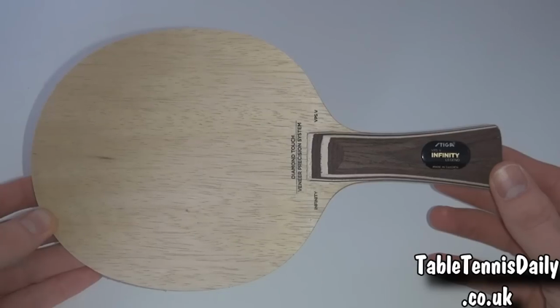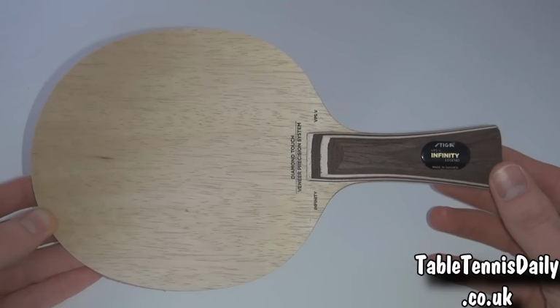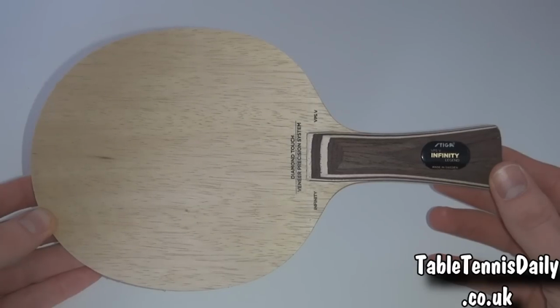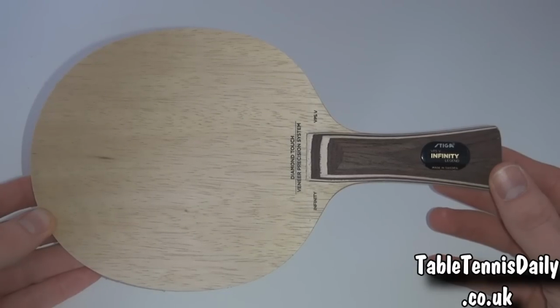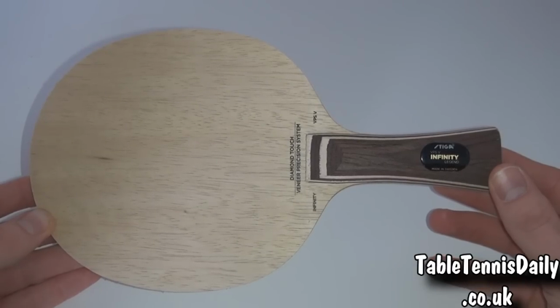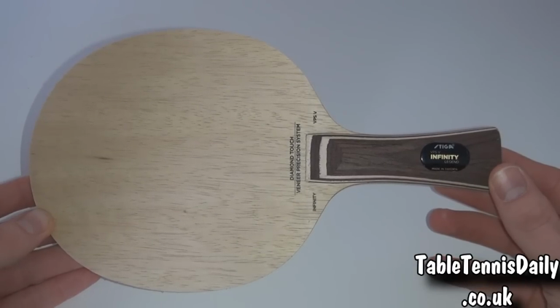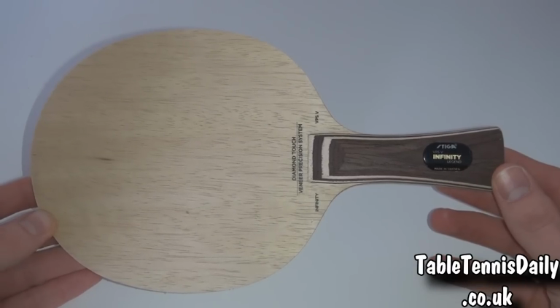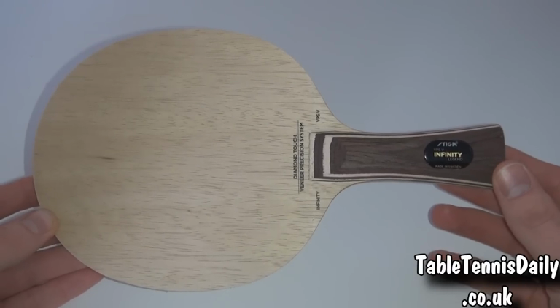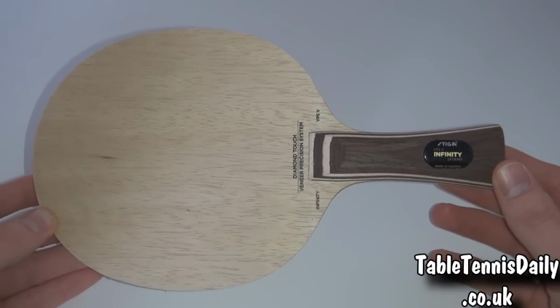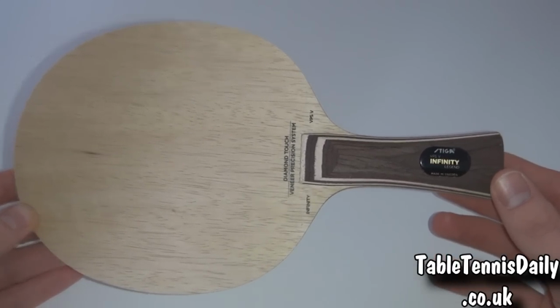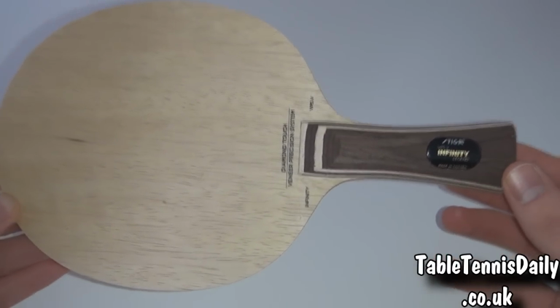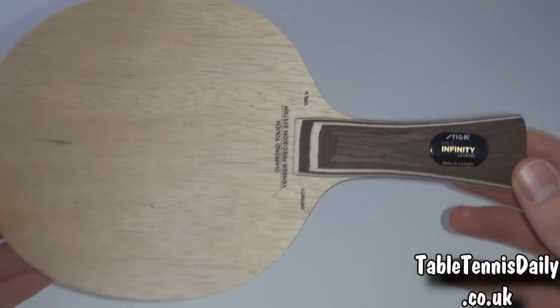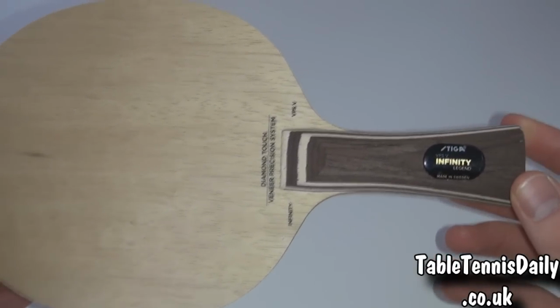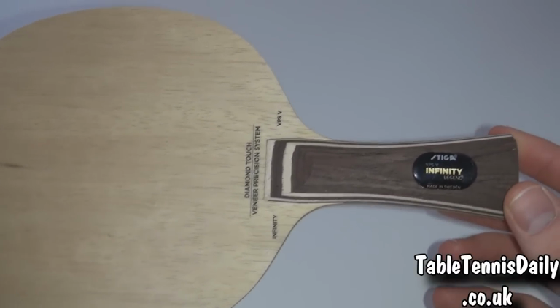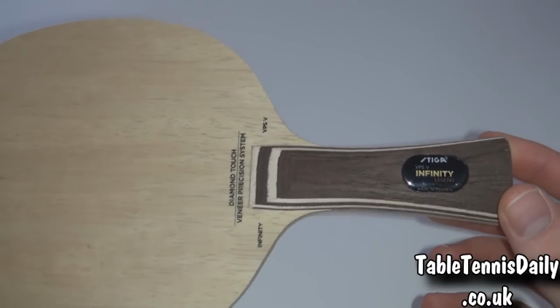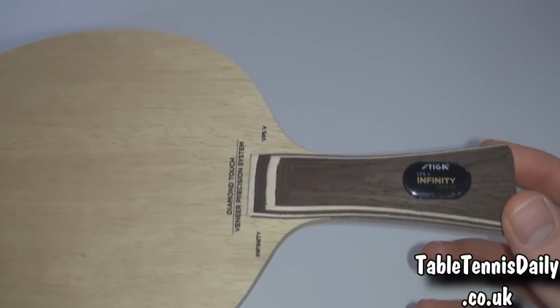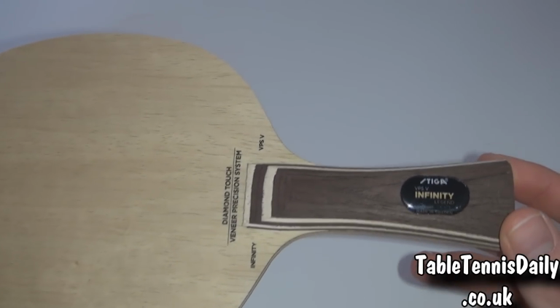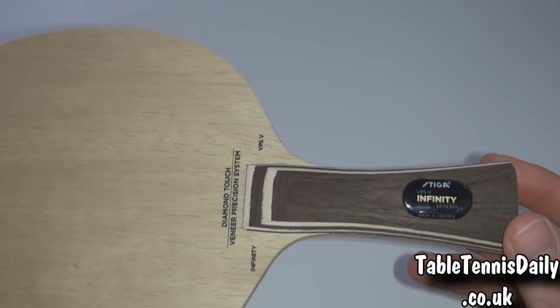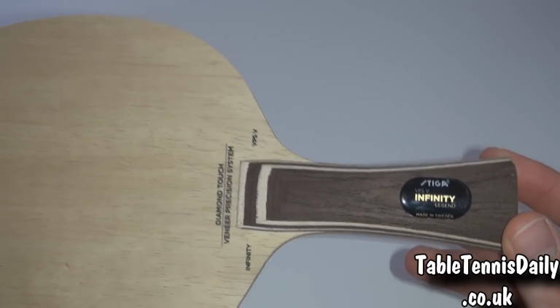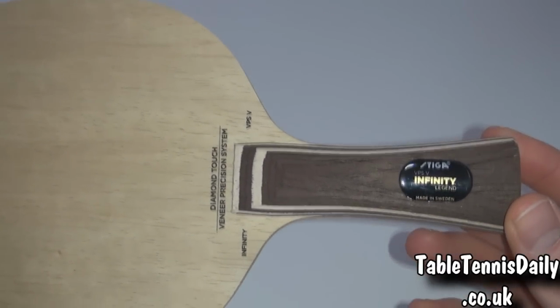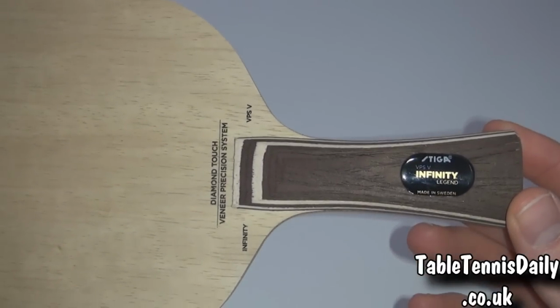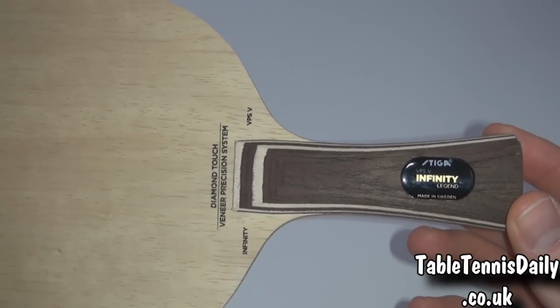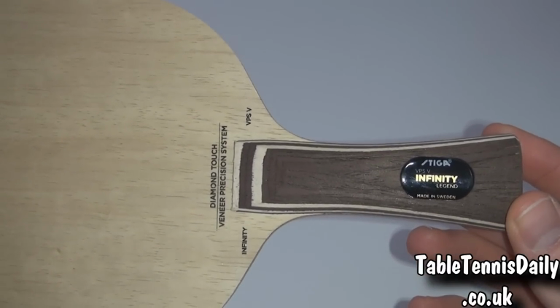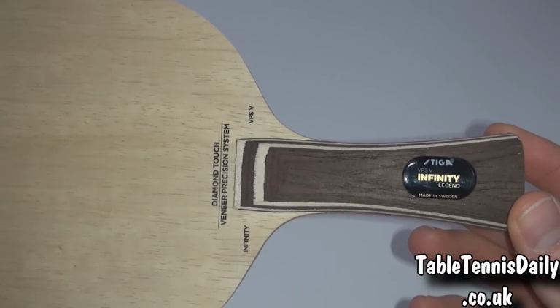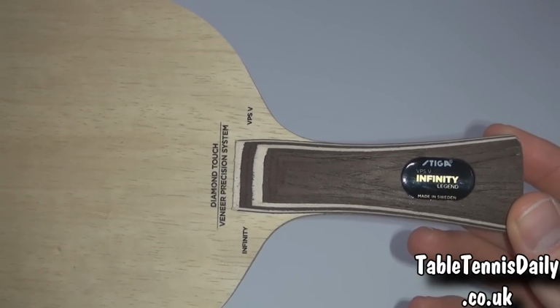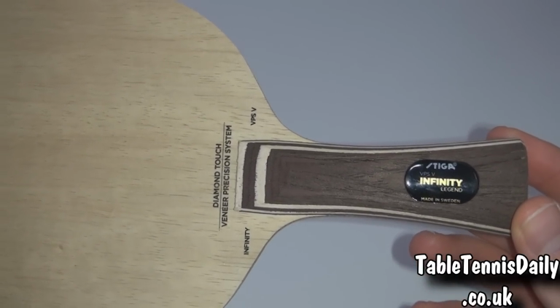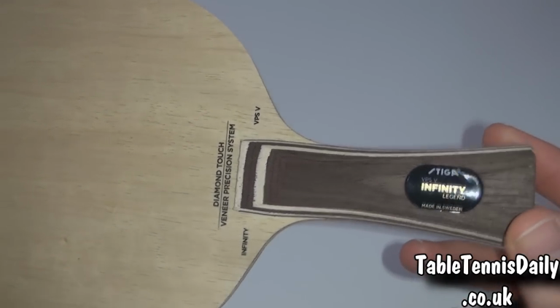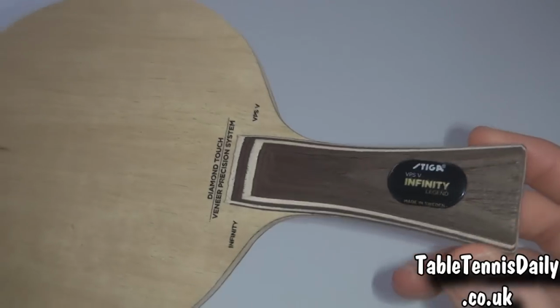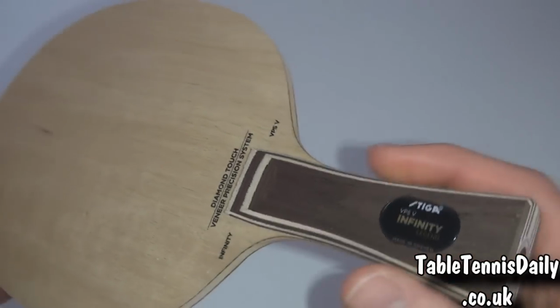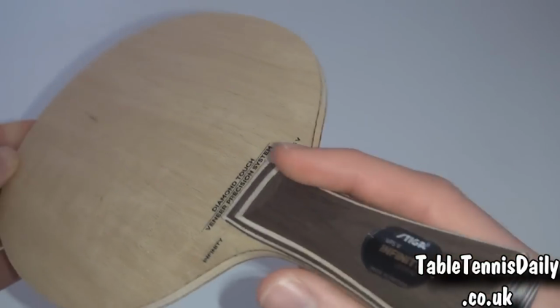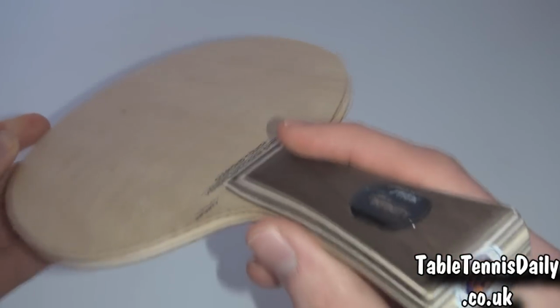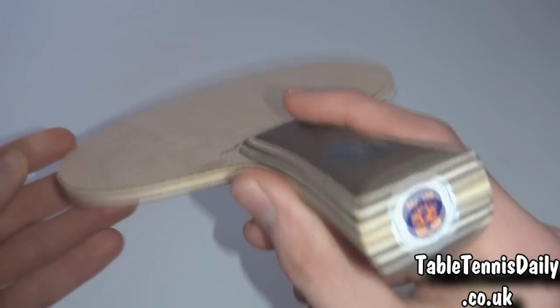Hey everyone, it's Dan here from TableTennisDaily.co.uk. Today I'm with Tom and we're looking at Stiga's latest blade, the Infinity VPS.